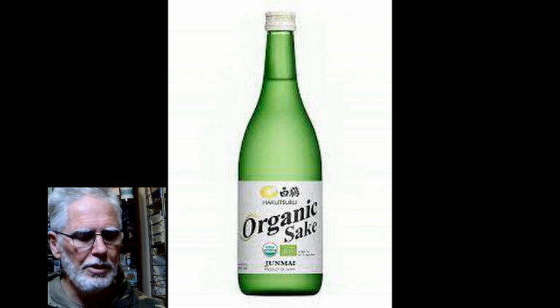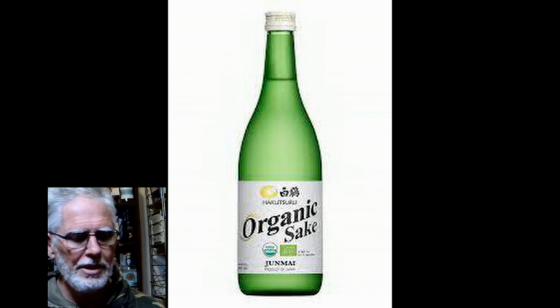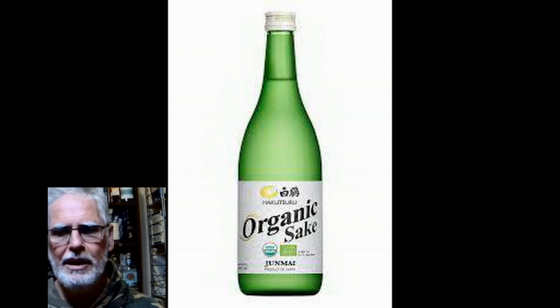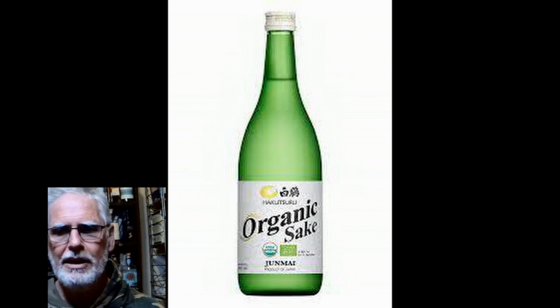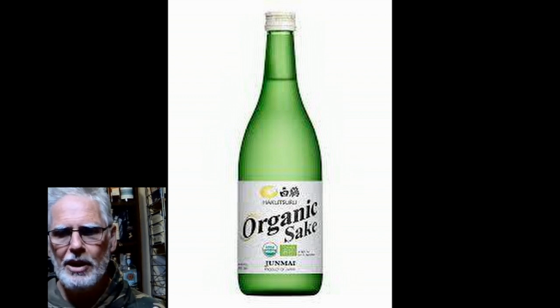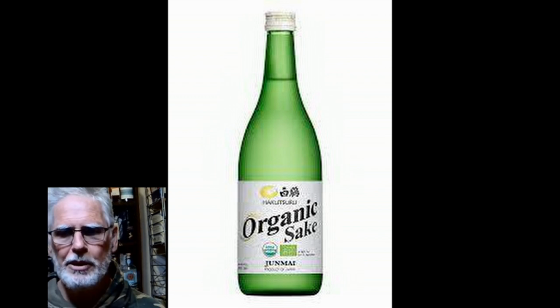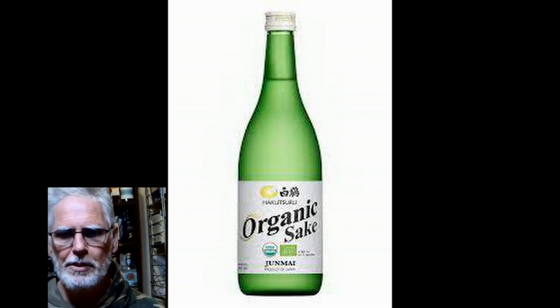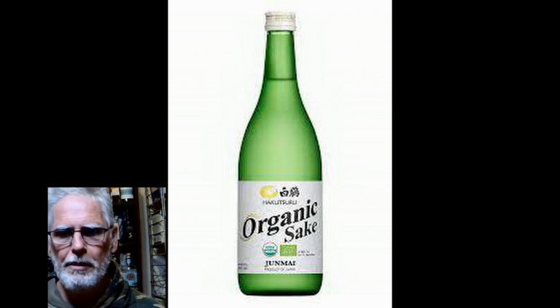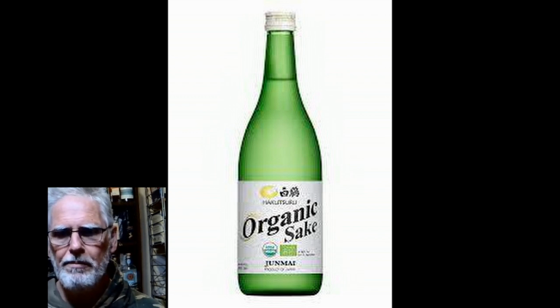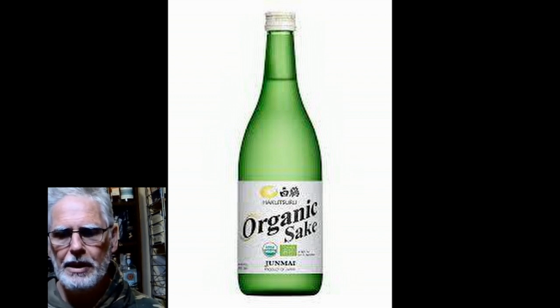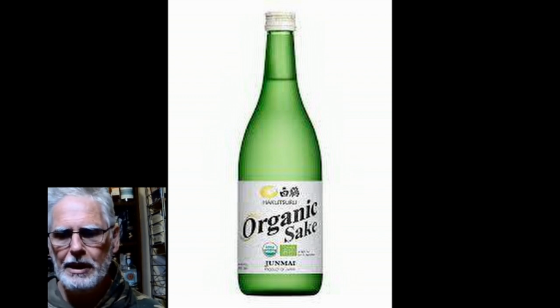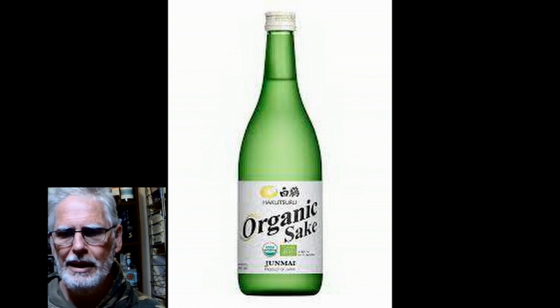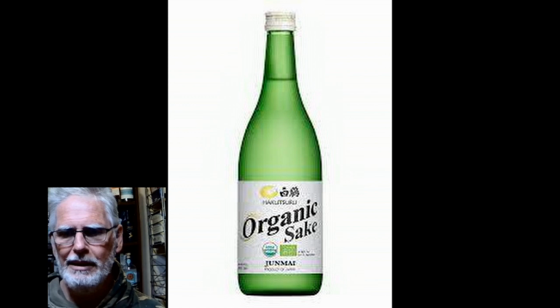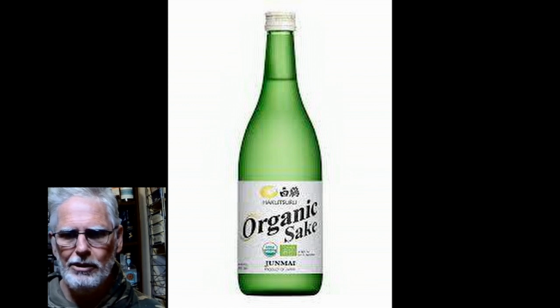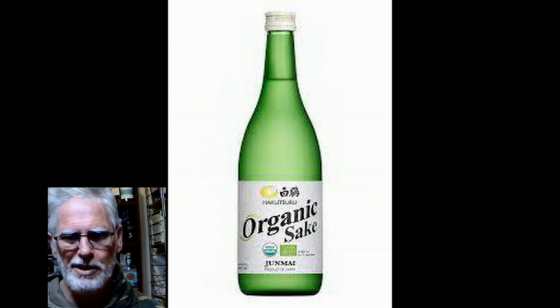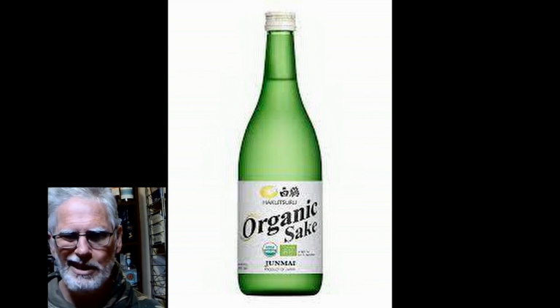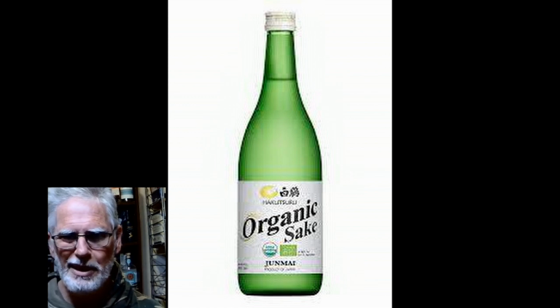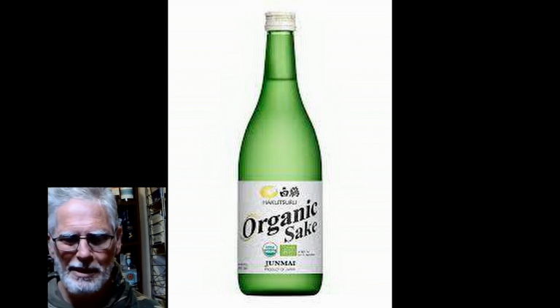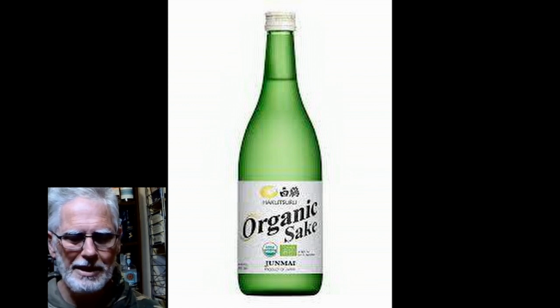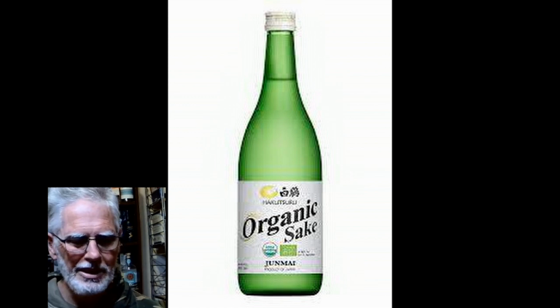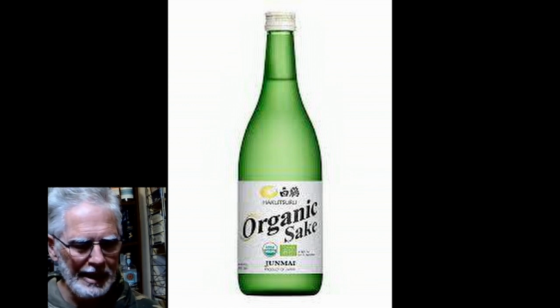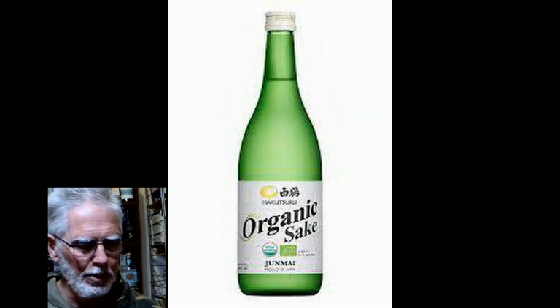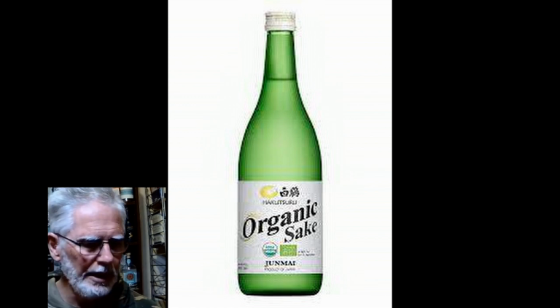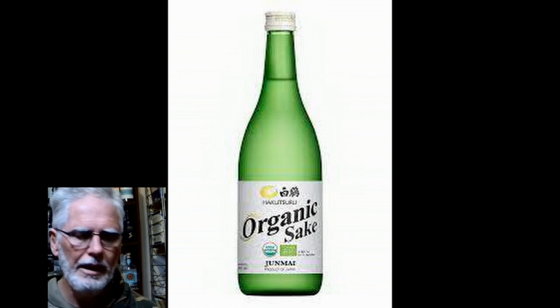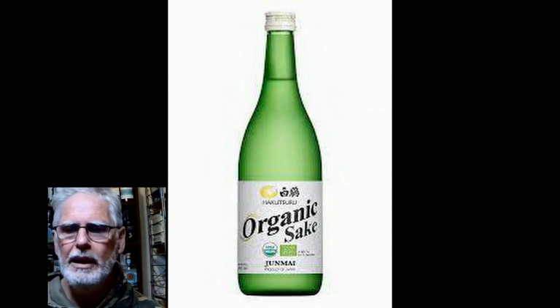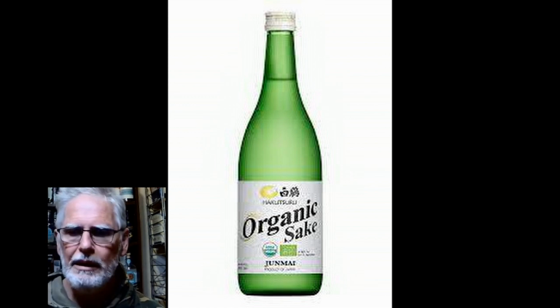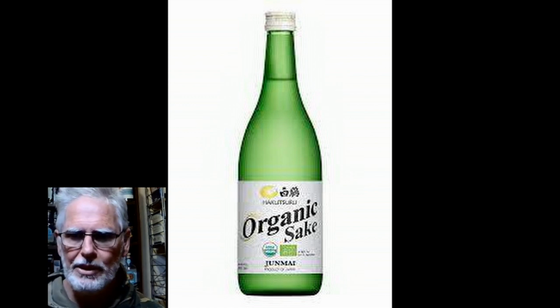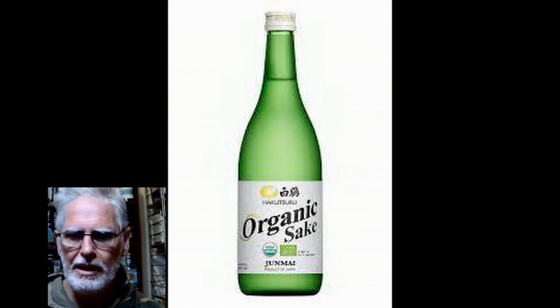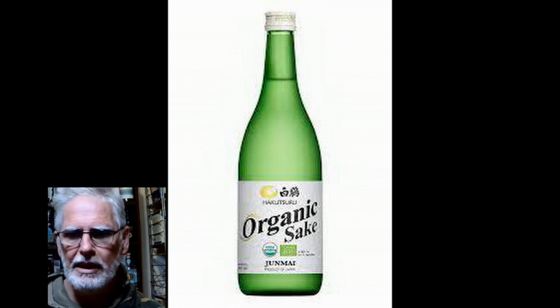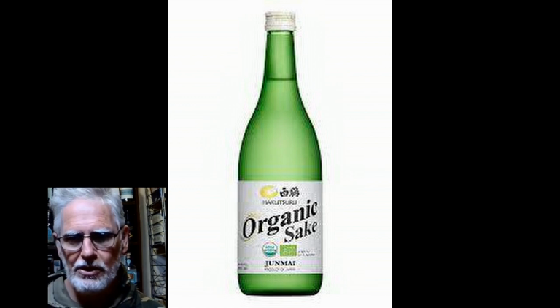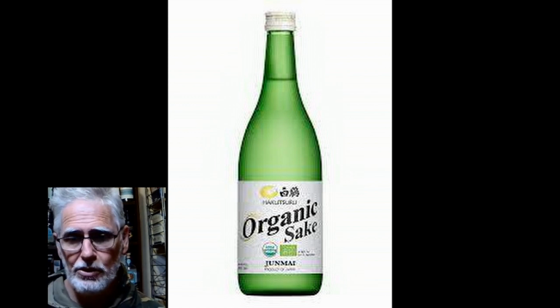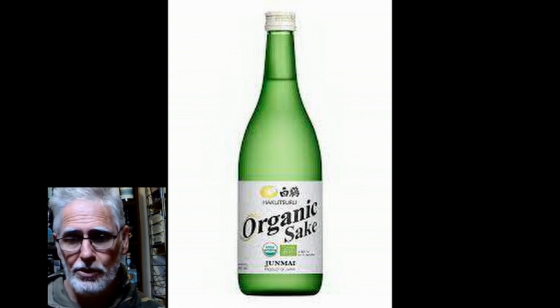So sake is Japanese rice wine. It tops out at about the same percentage as wine. If you distill it, it's called shochu.